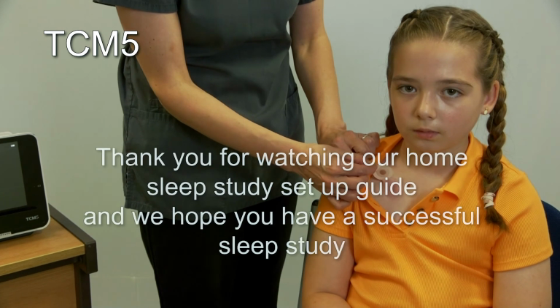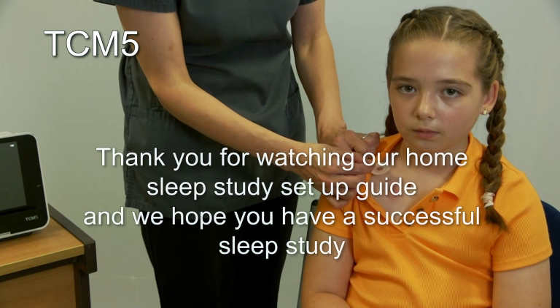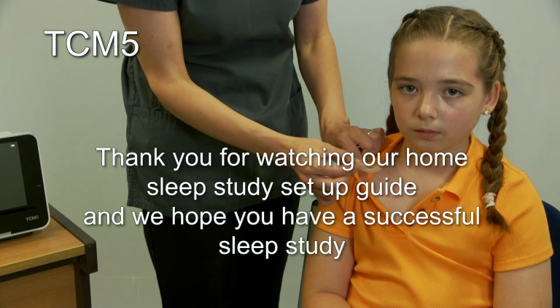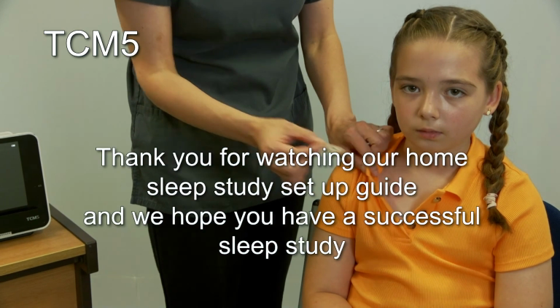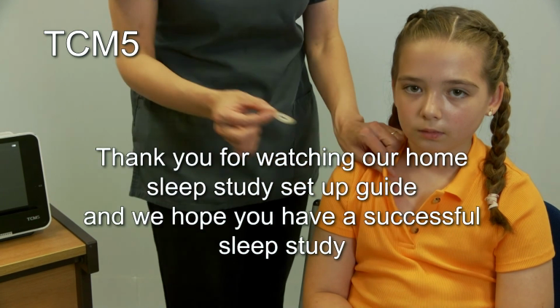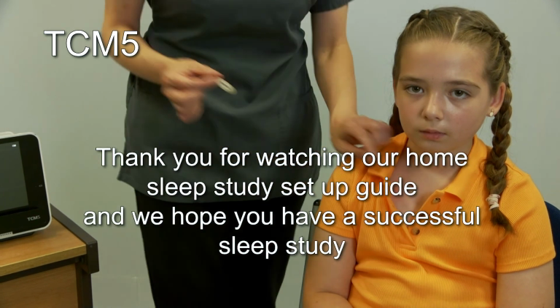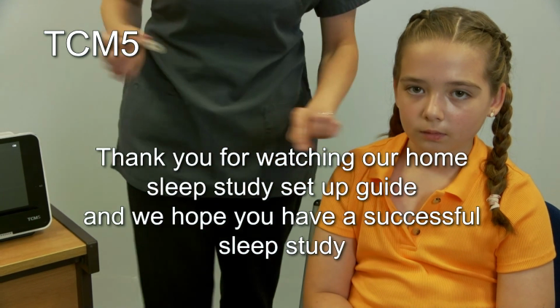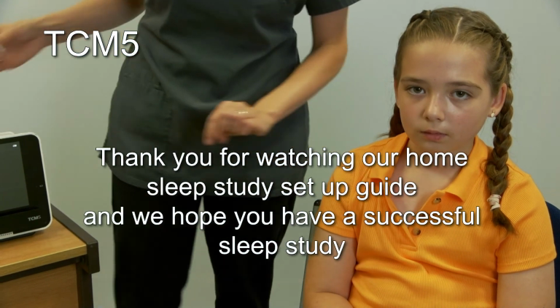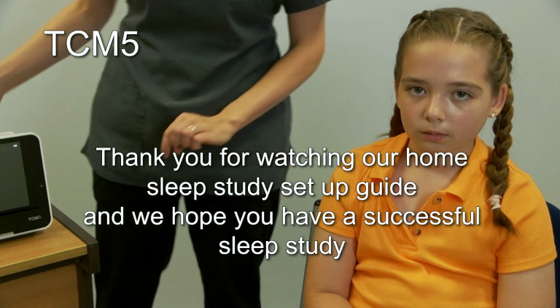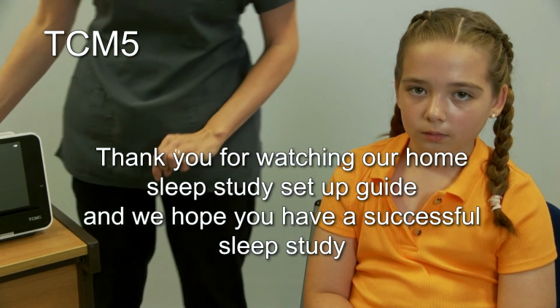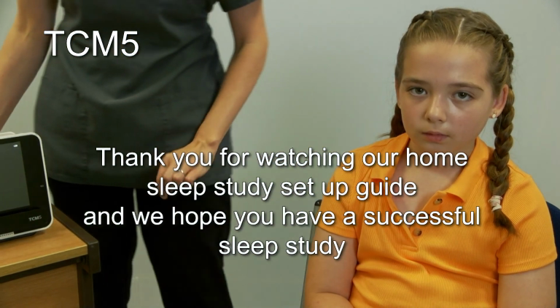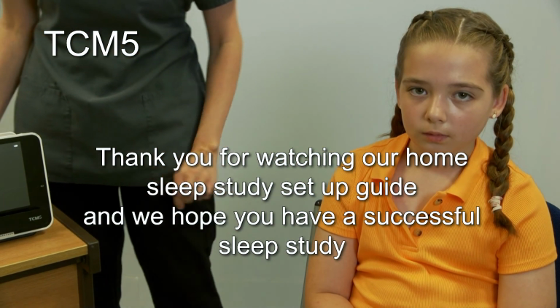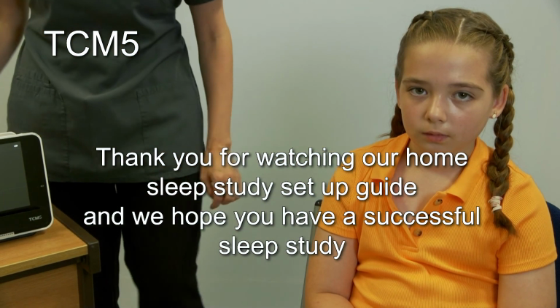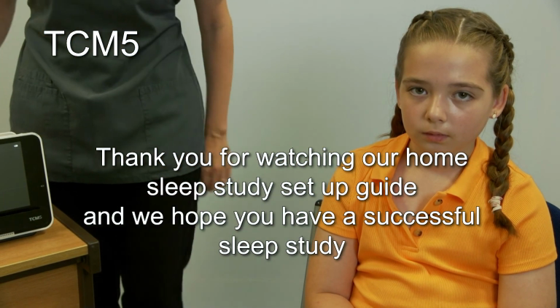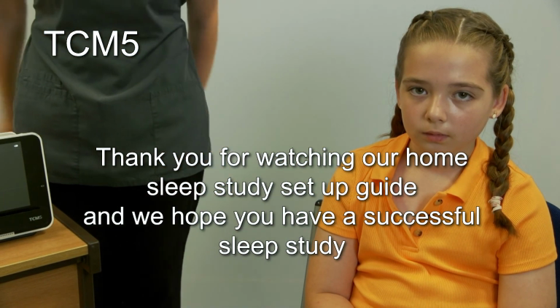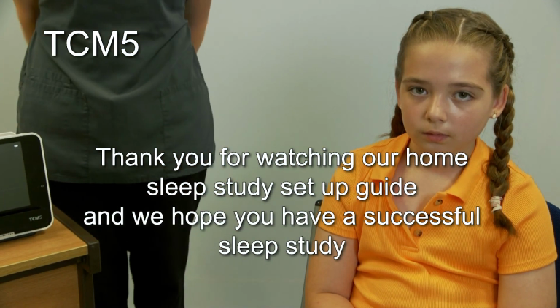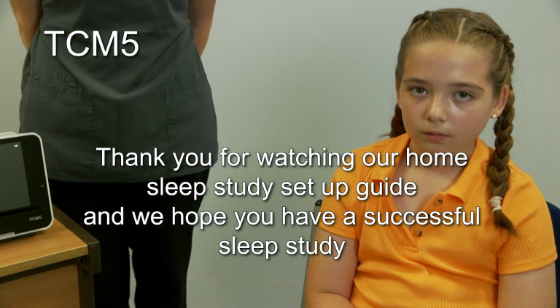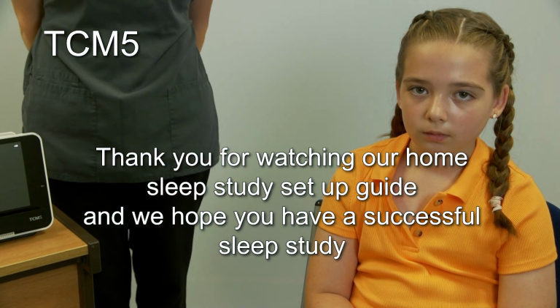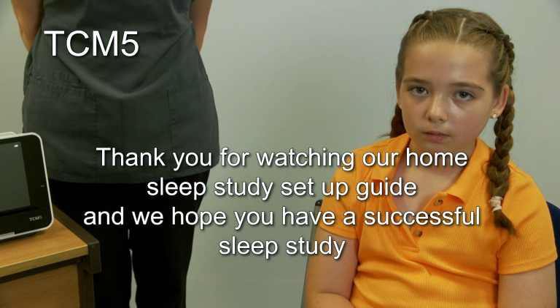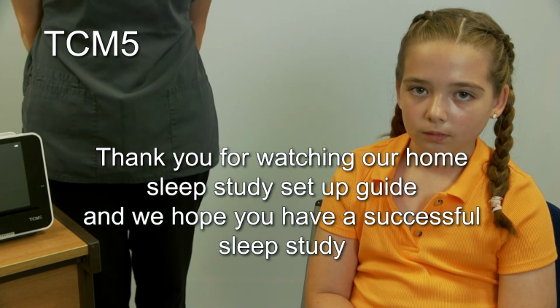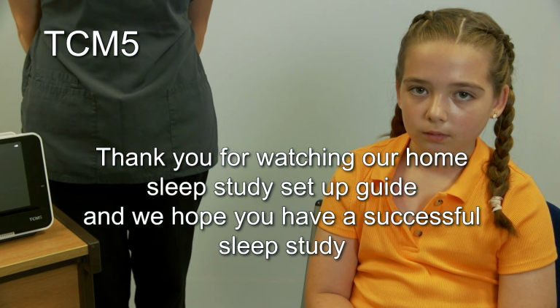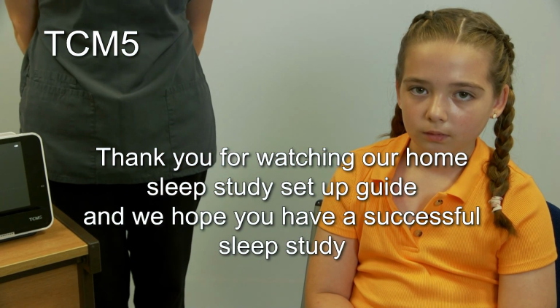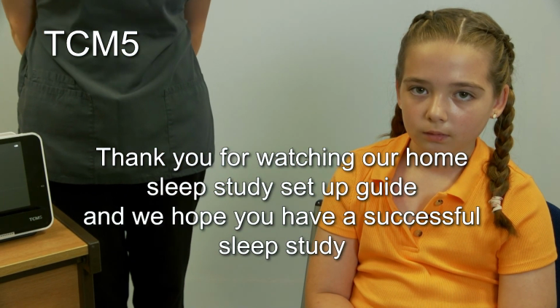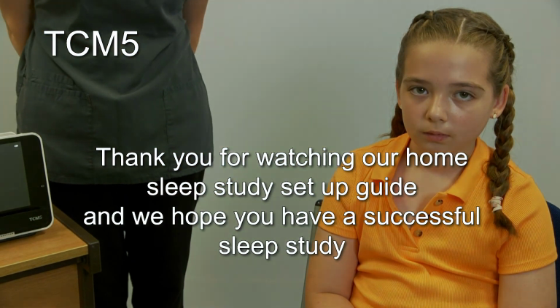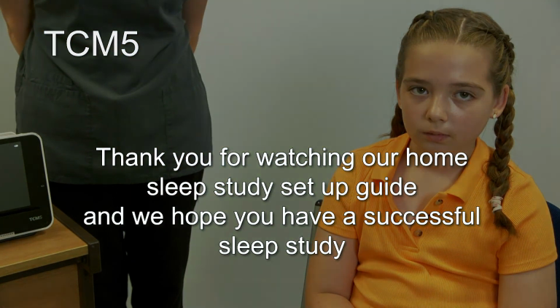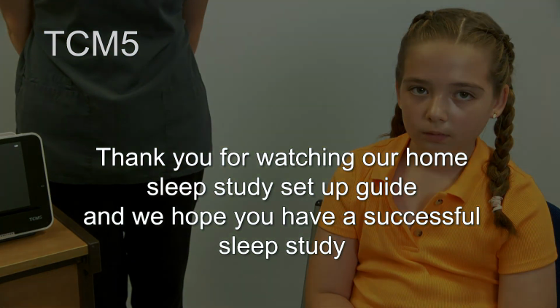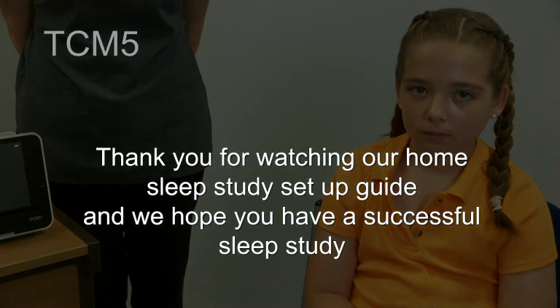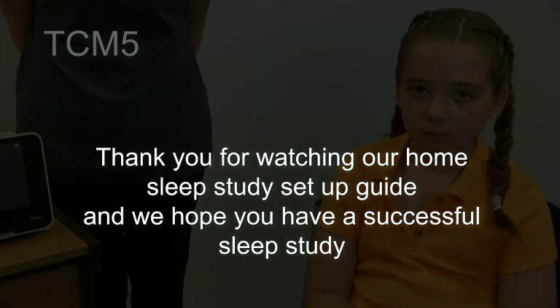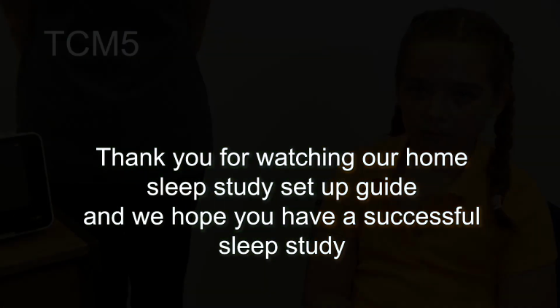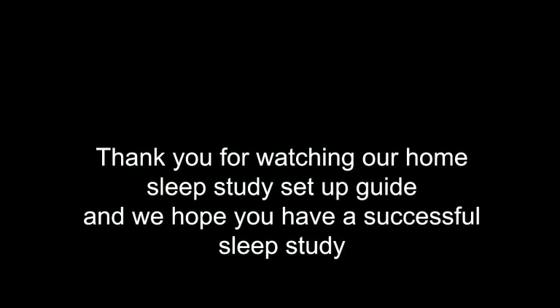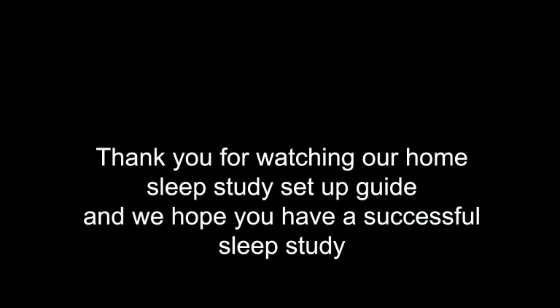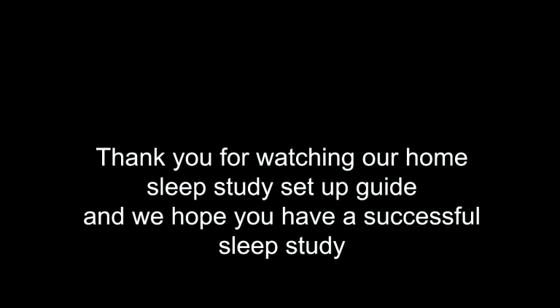Thank you for watching our home sleep study setup guide. We hope you have a successful sleep study.